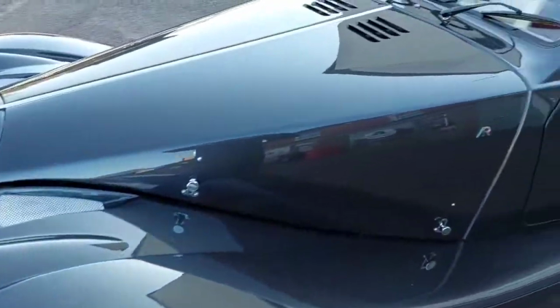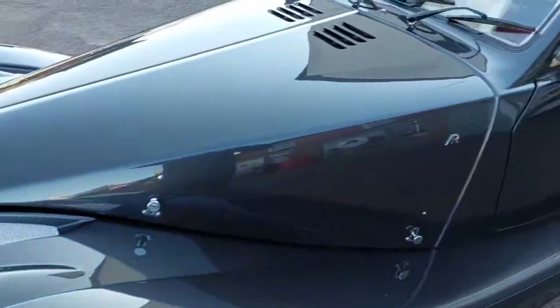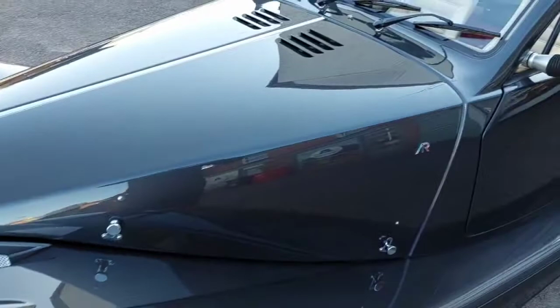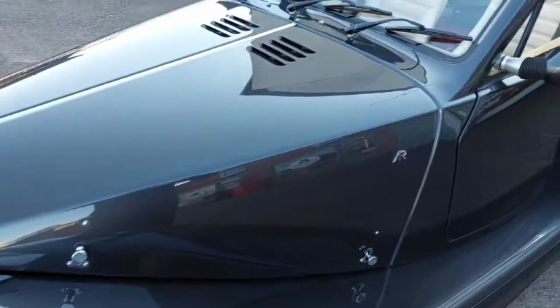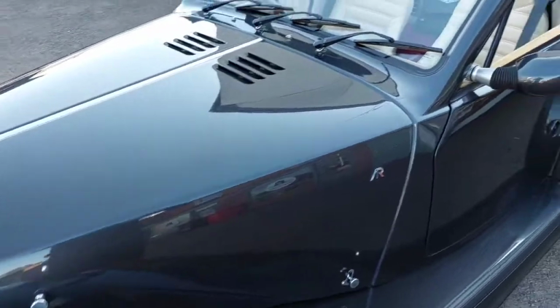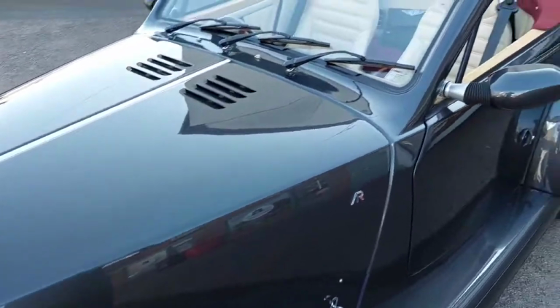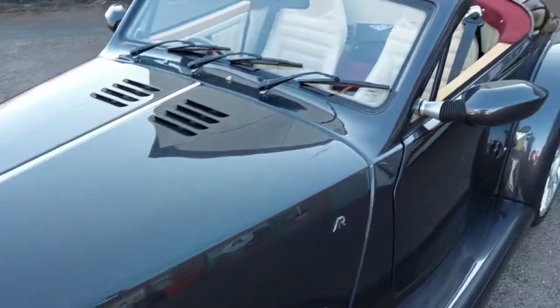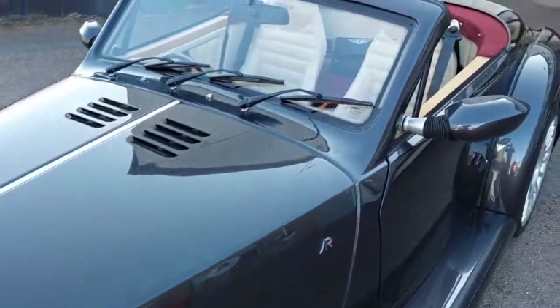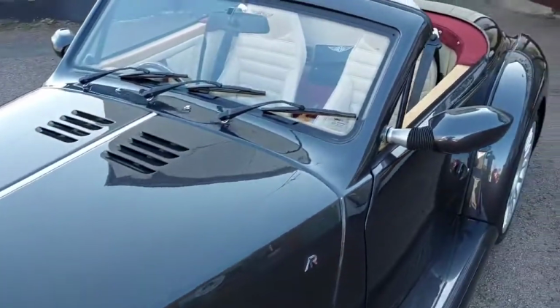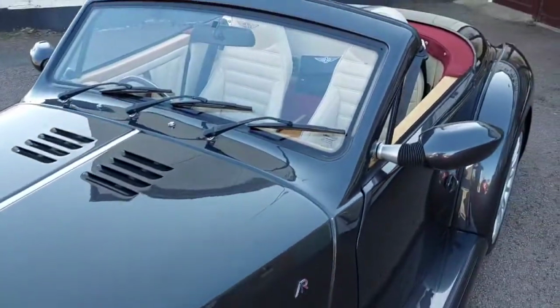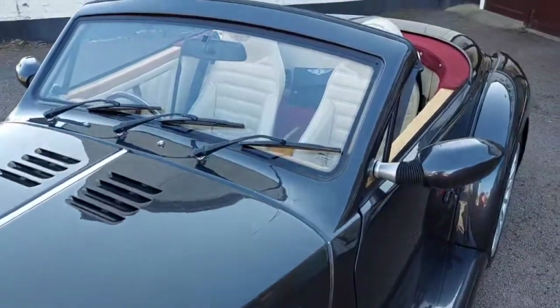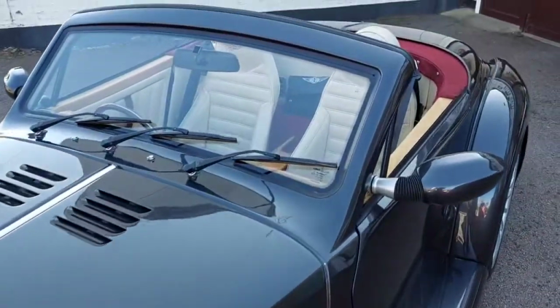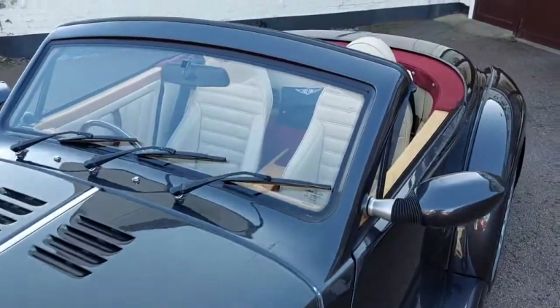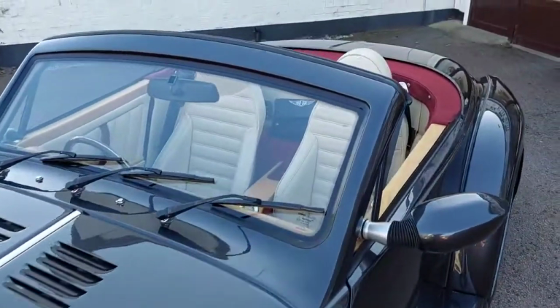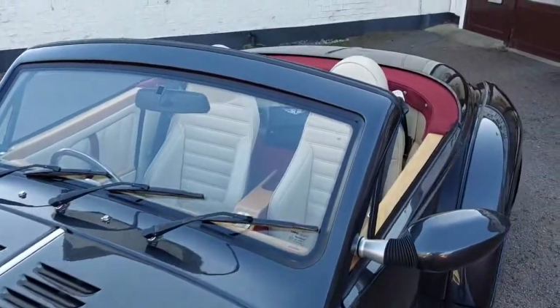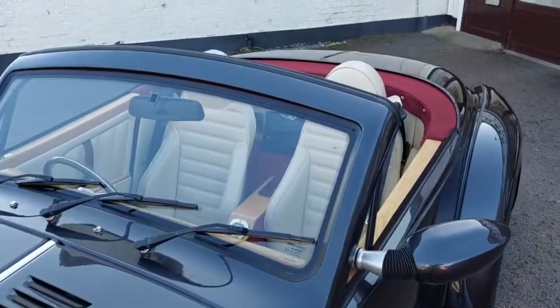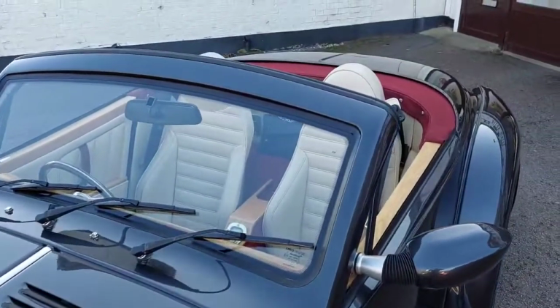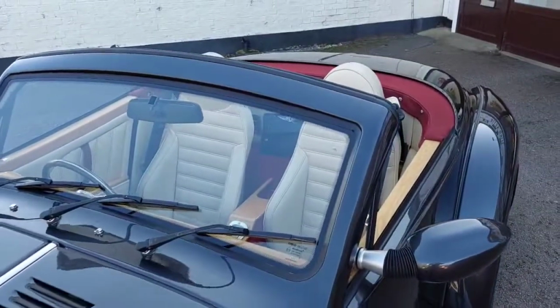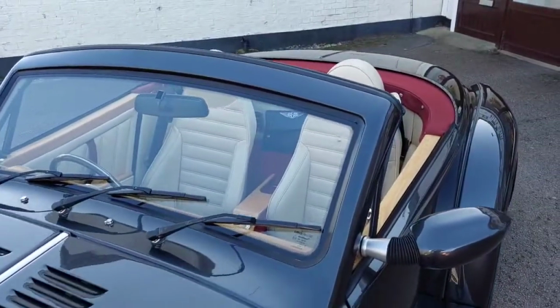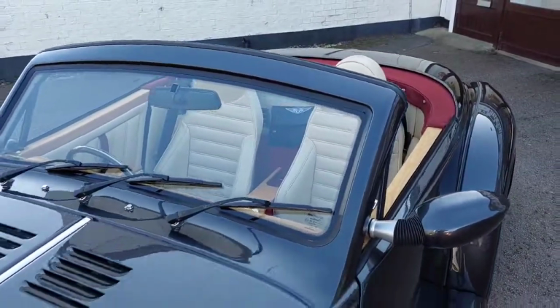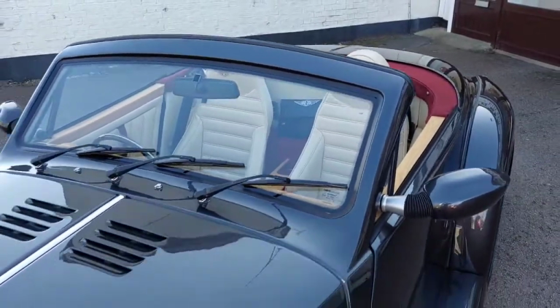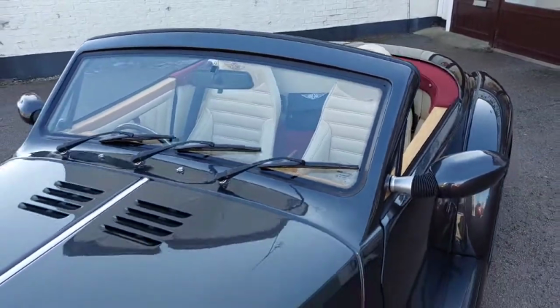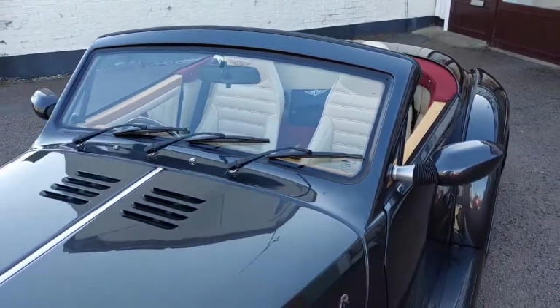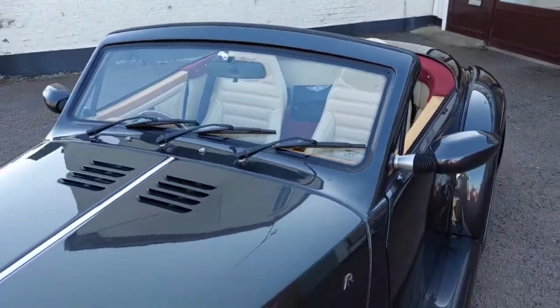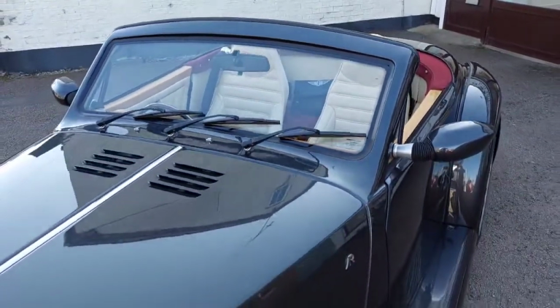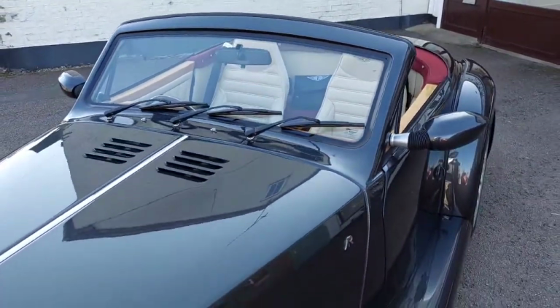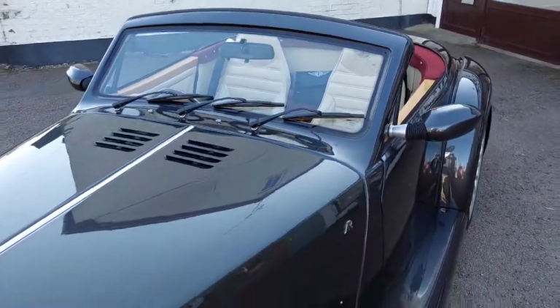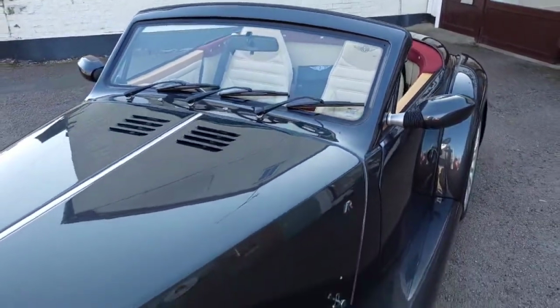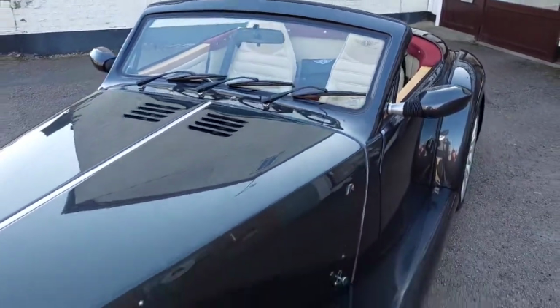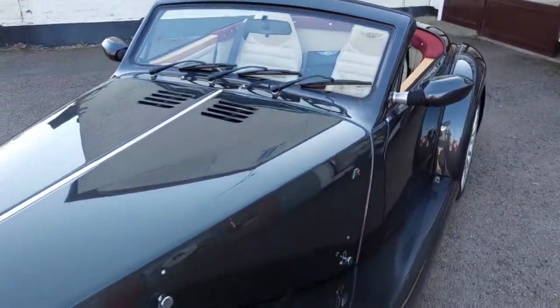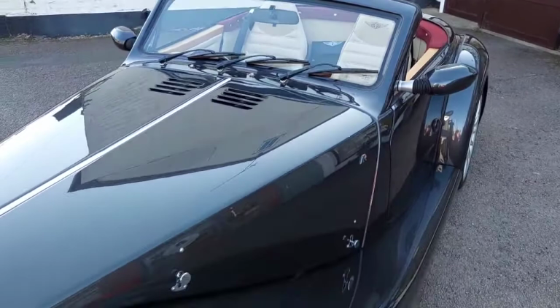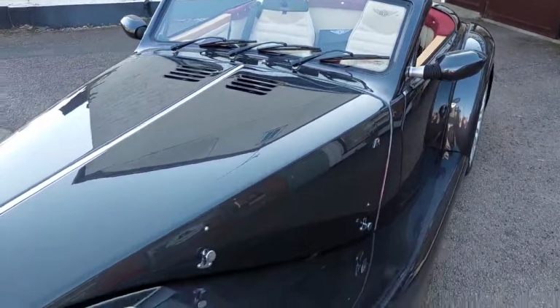Lovely condition throughout, and available through Alamite Sportscars.